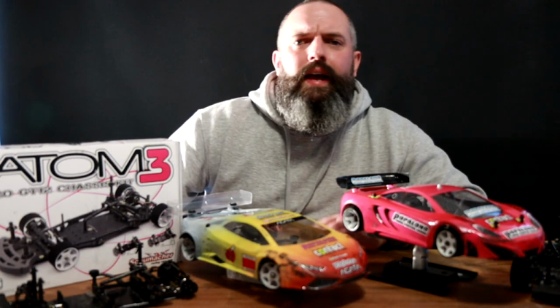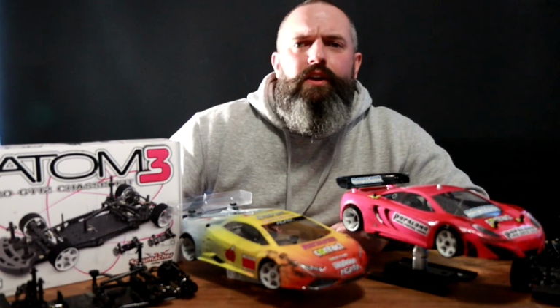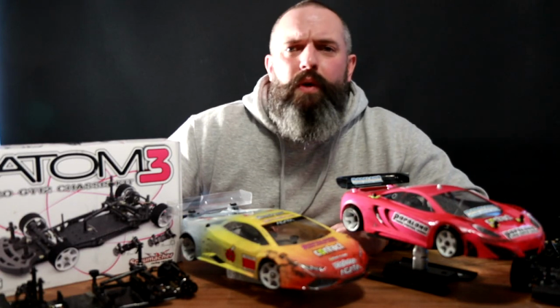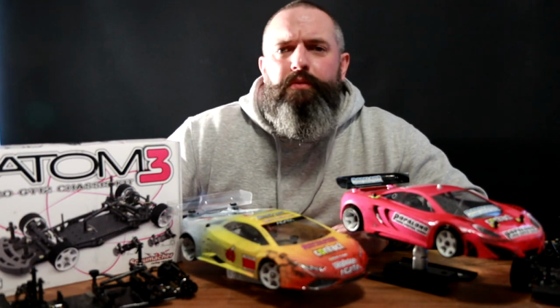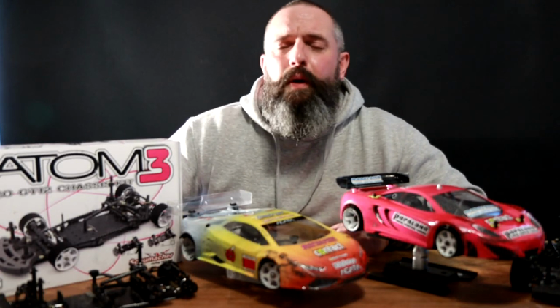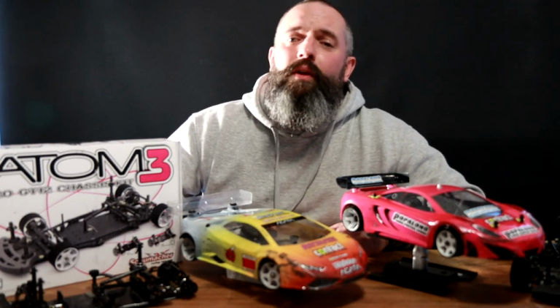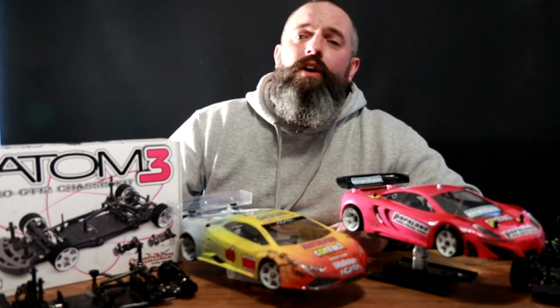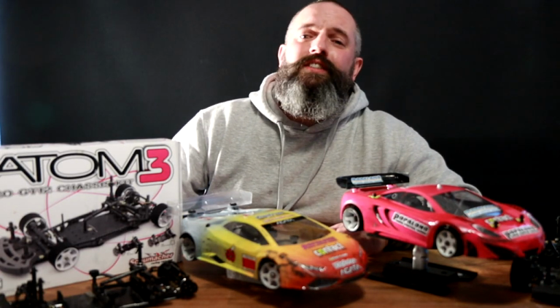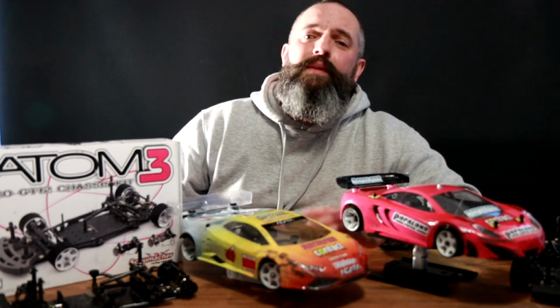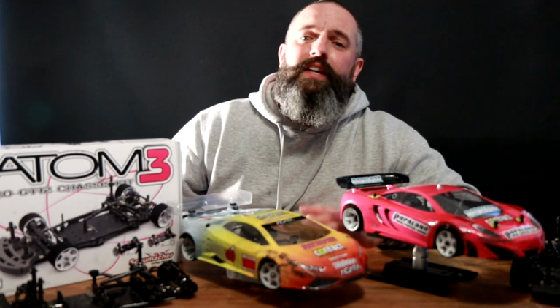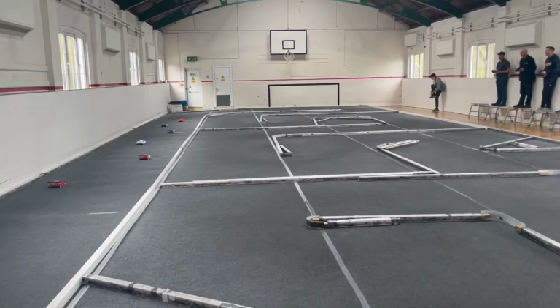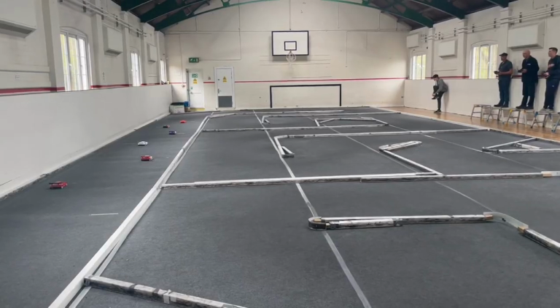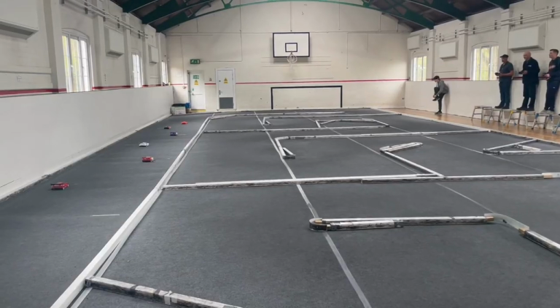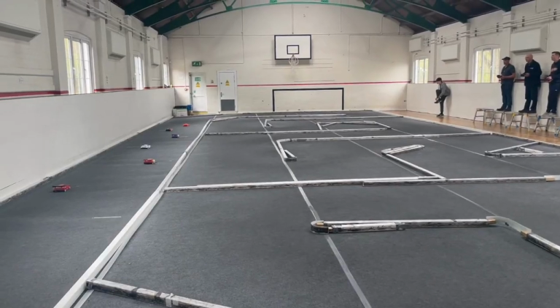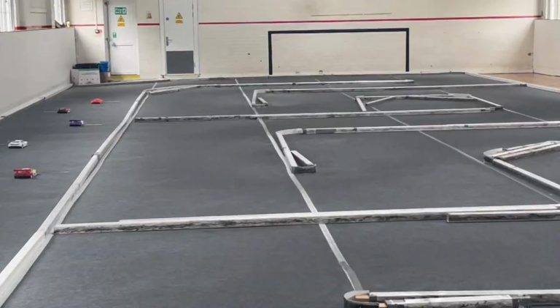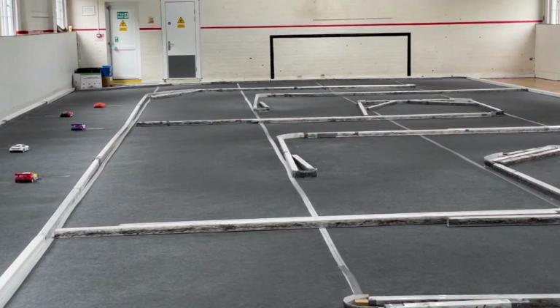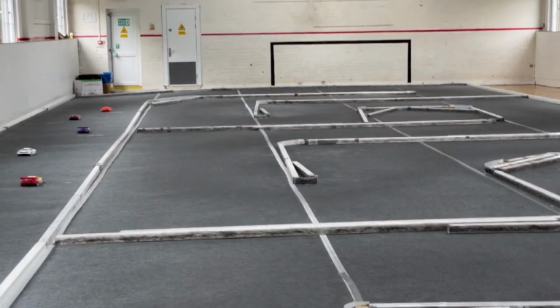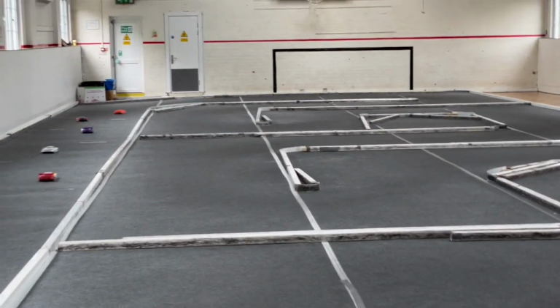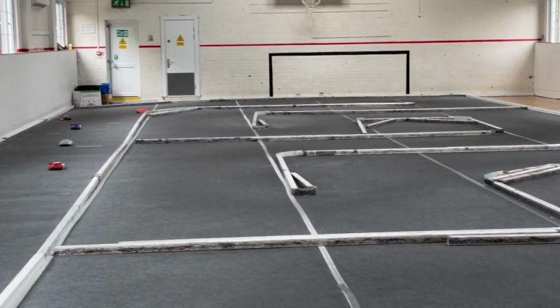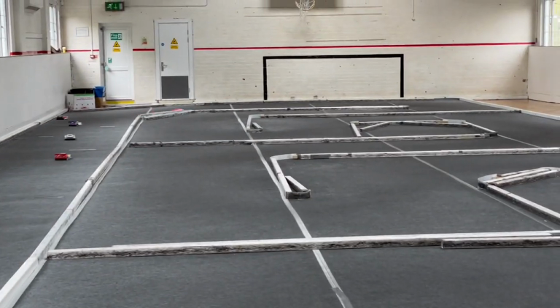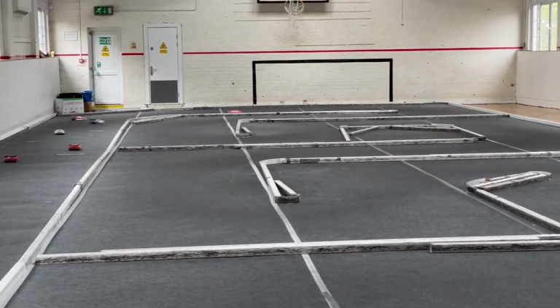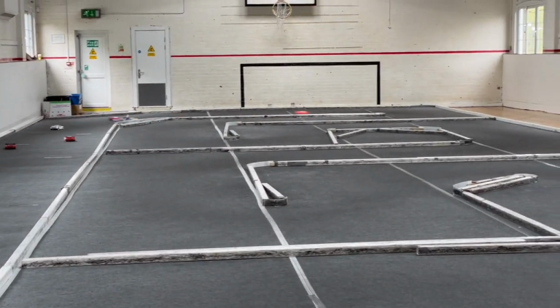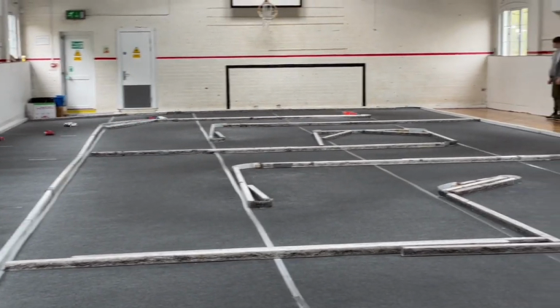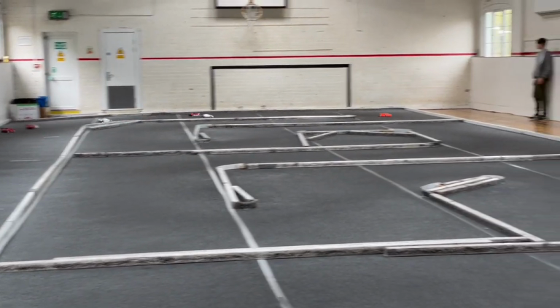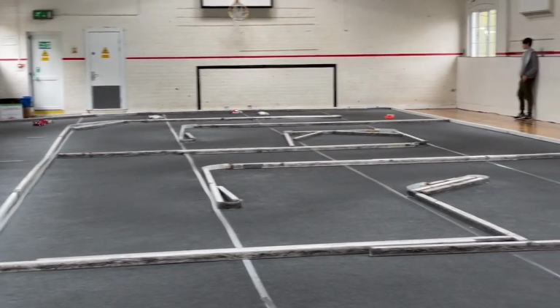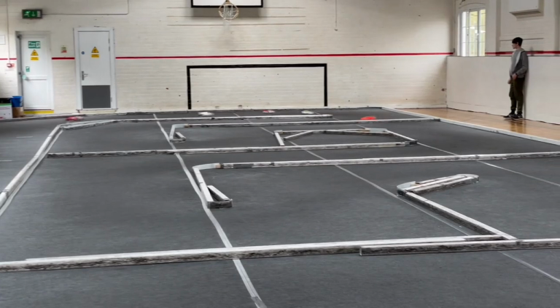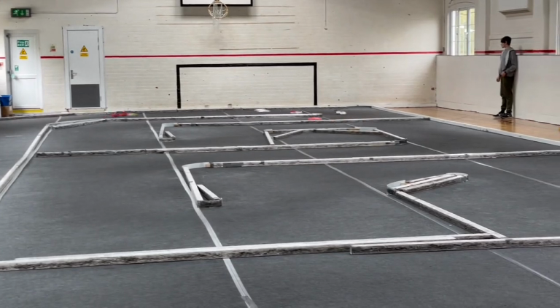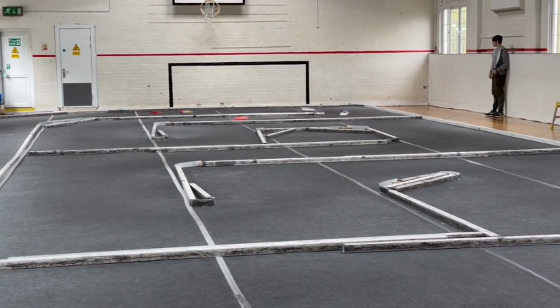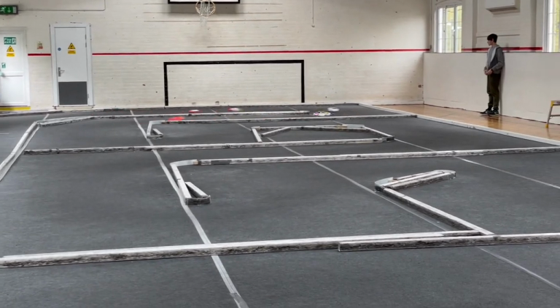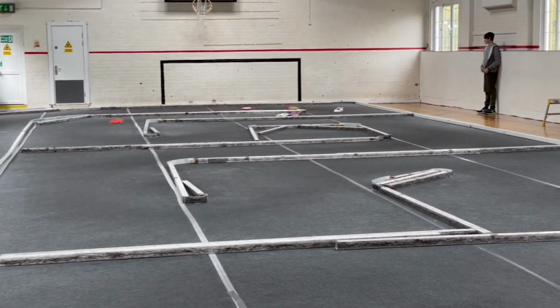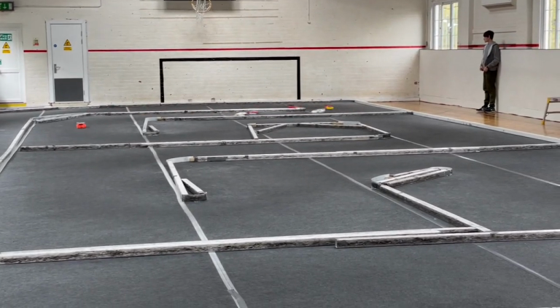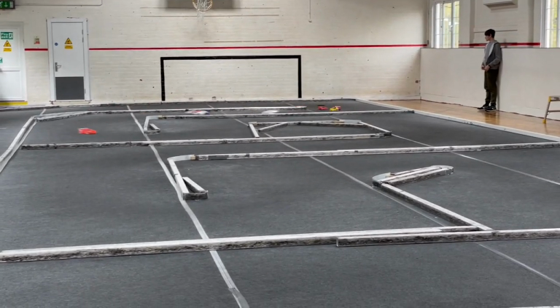Hello, welcome to Popalong RC. We're continuing on with our GT12 journey and the Atom 3.